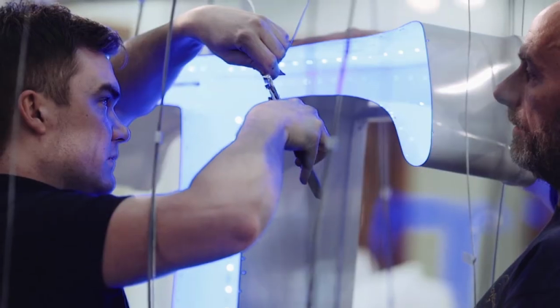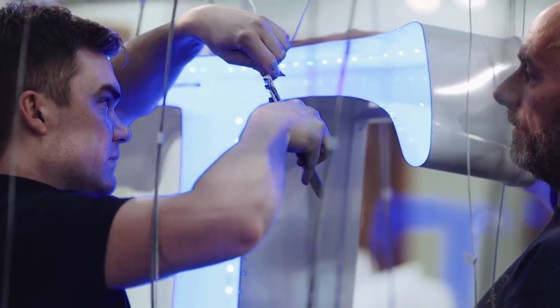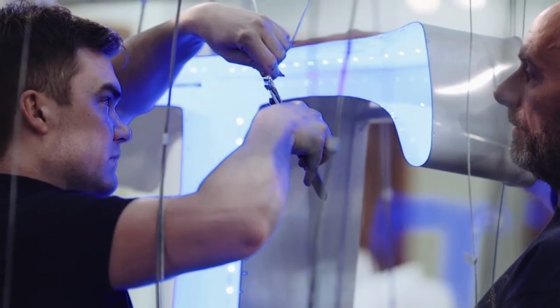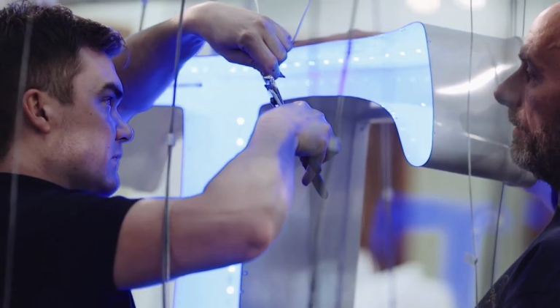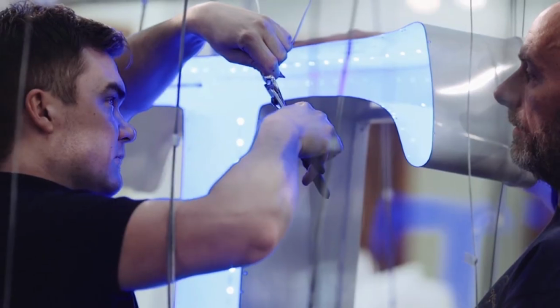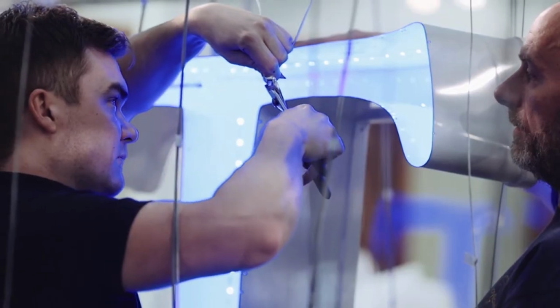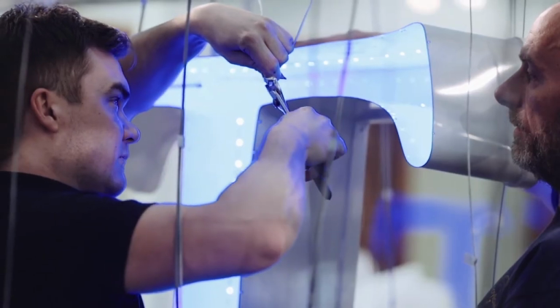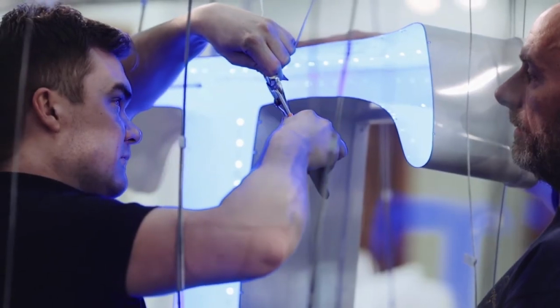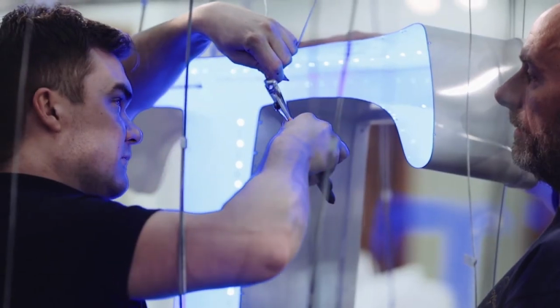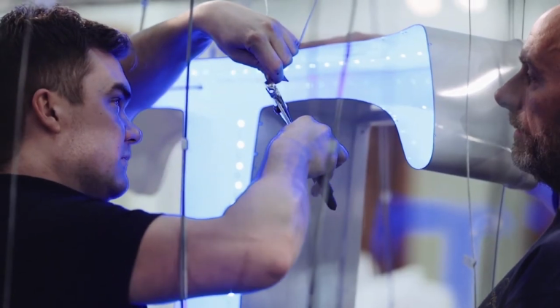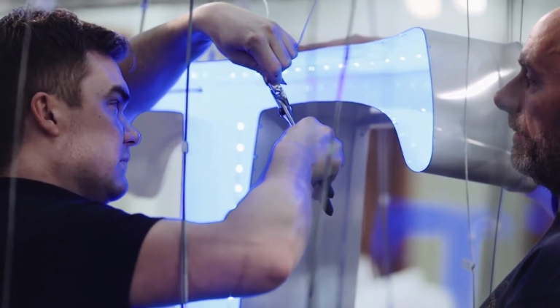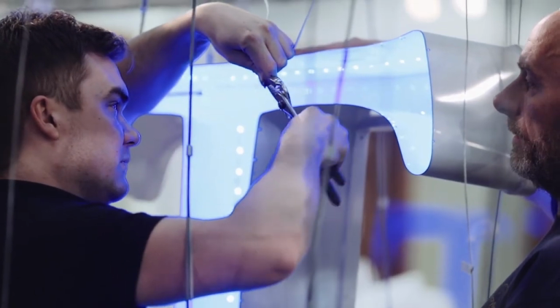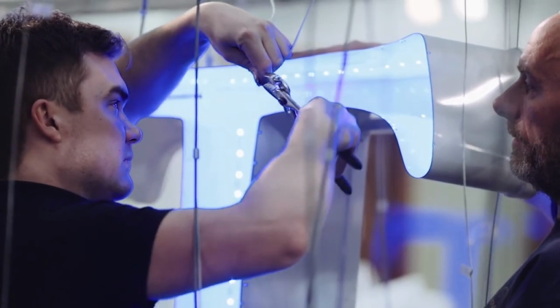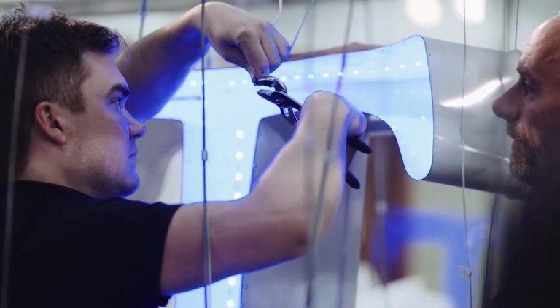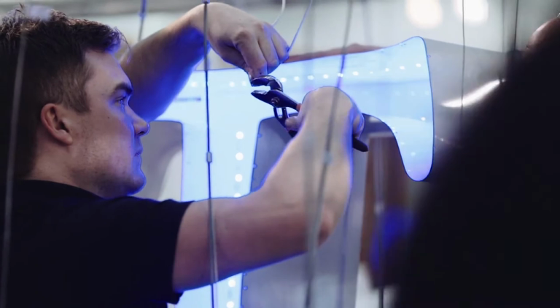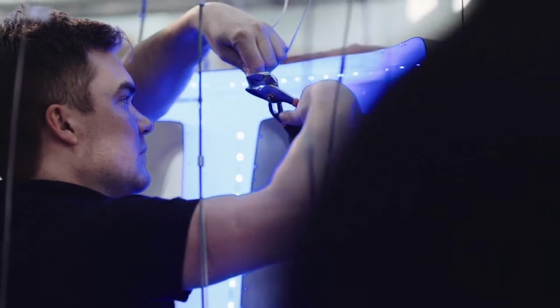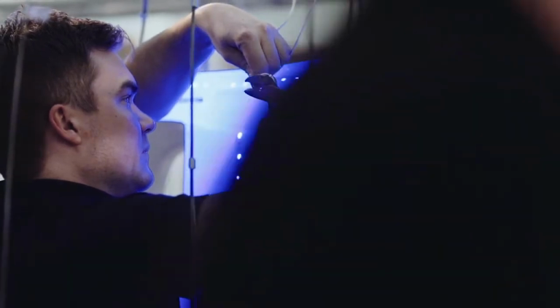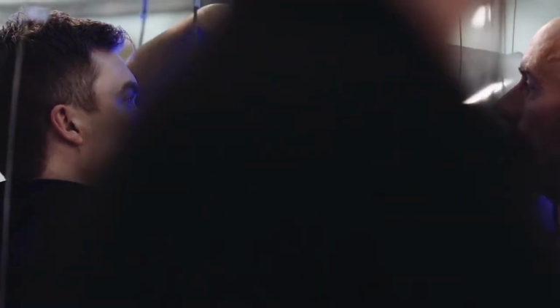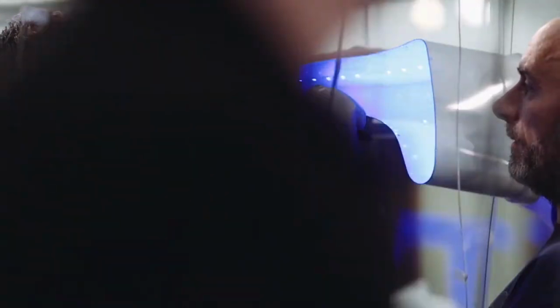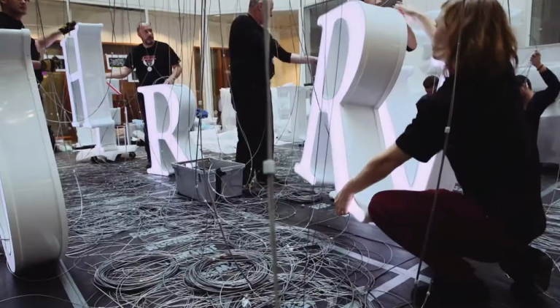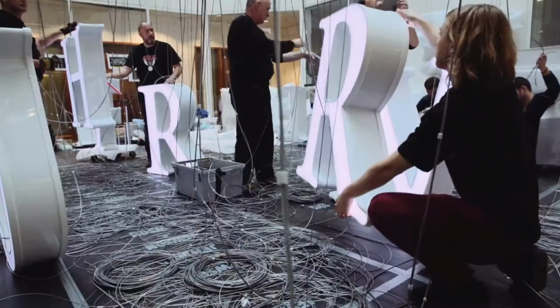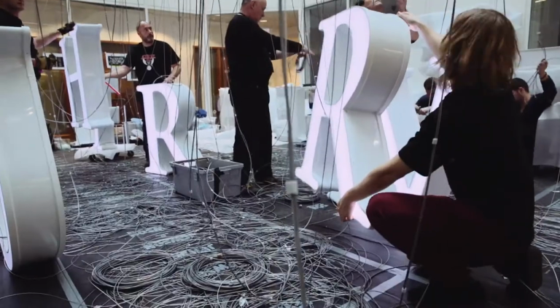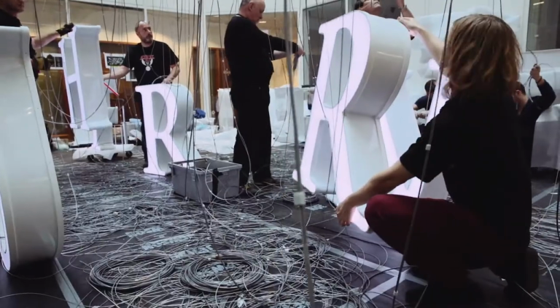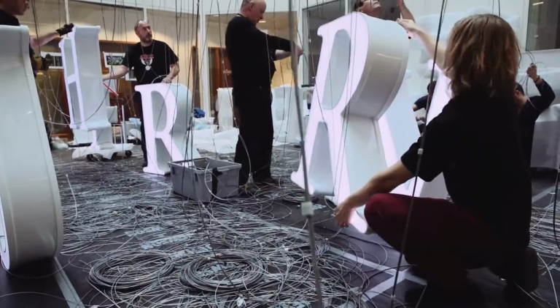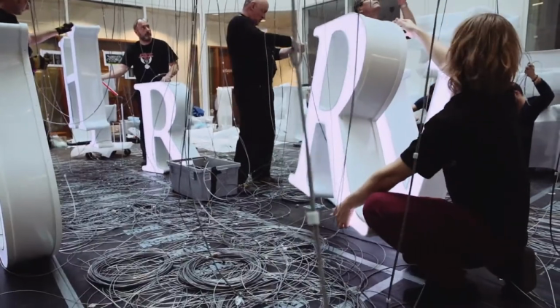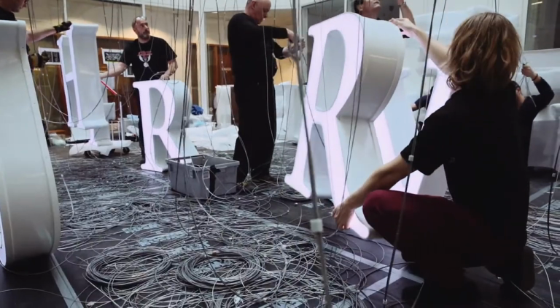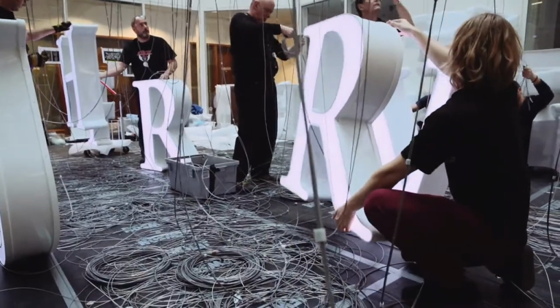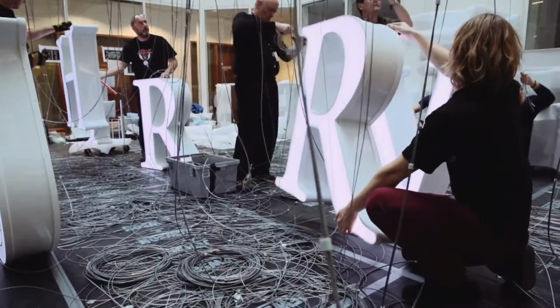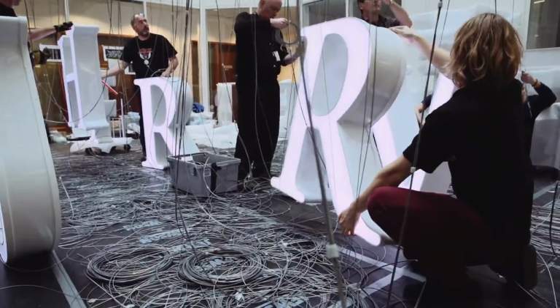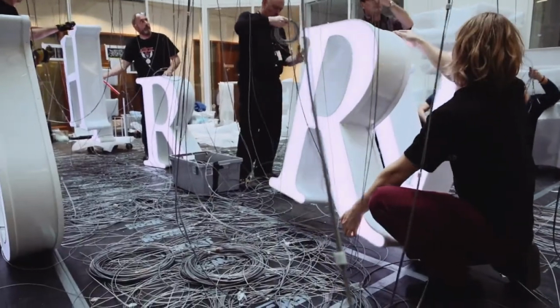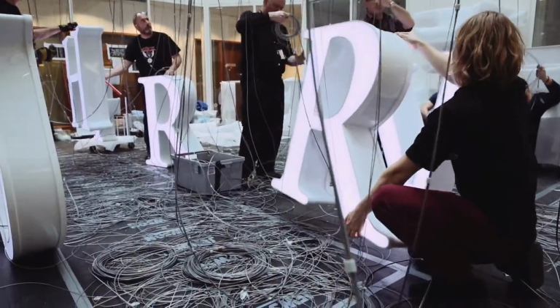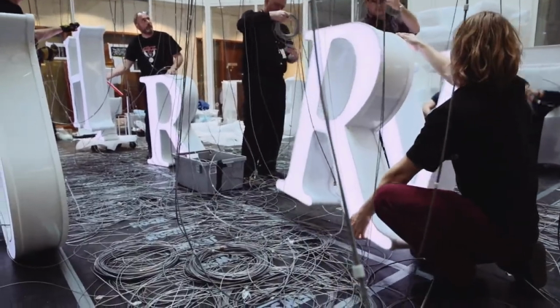They'll light up — each one is a light box — and they'll light up to tell the time within the space.